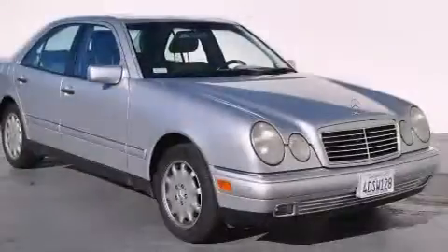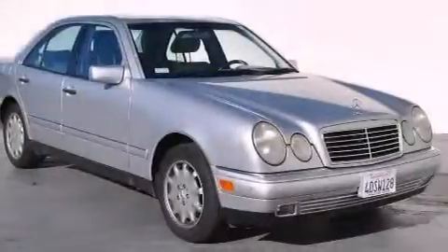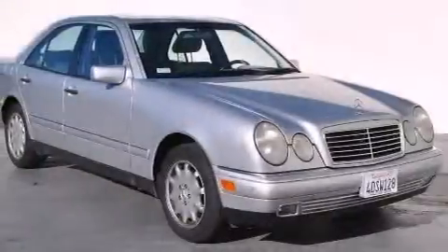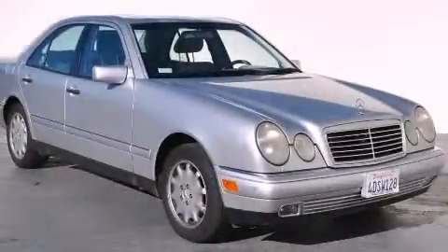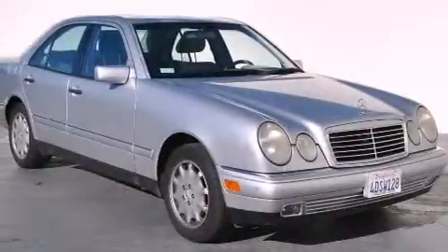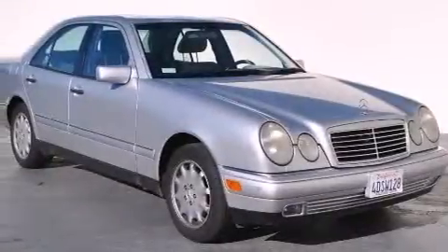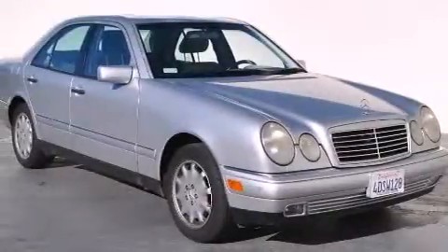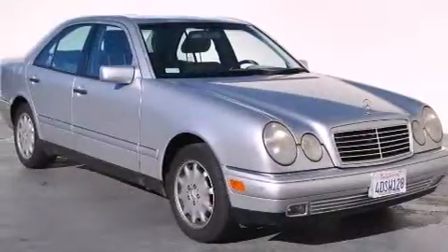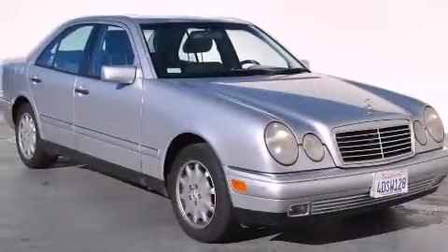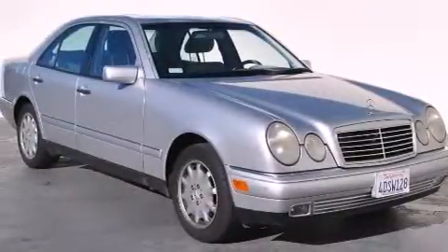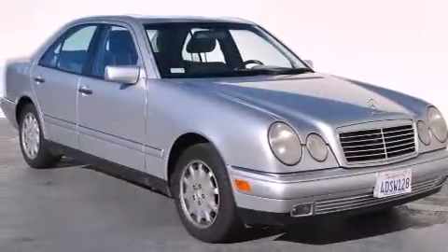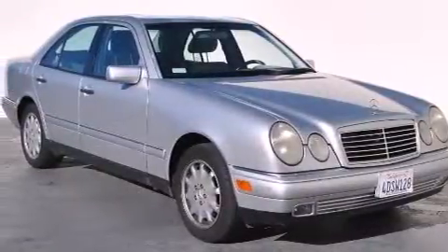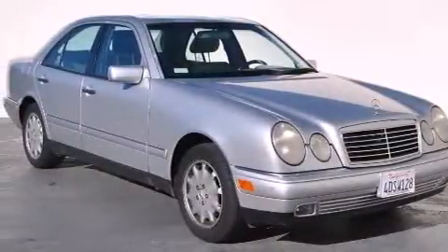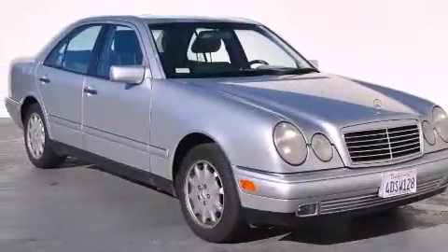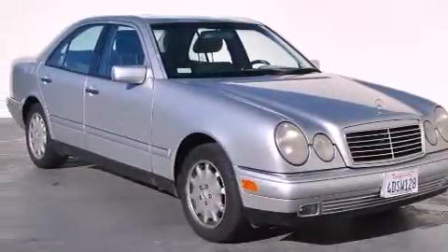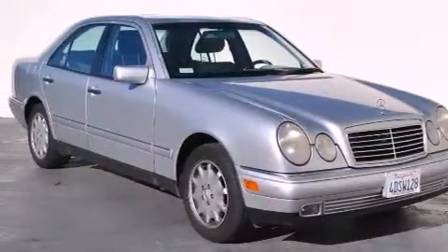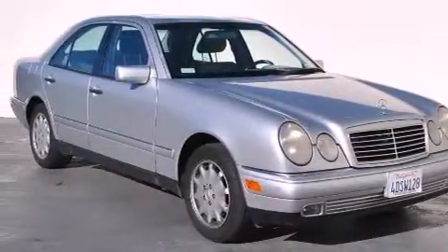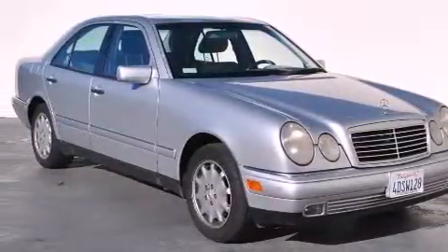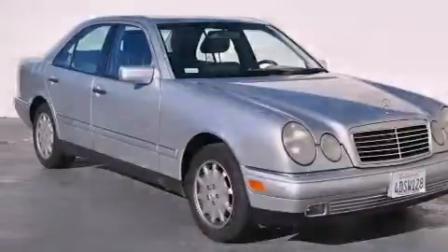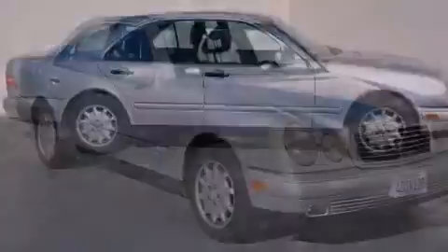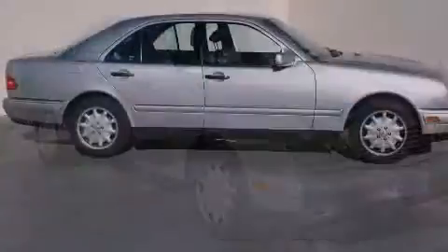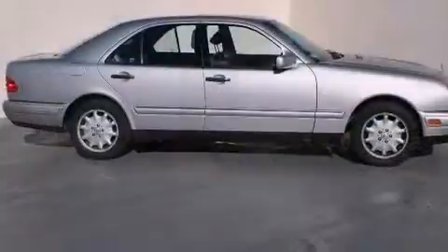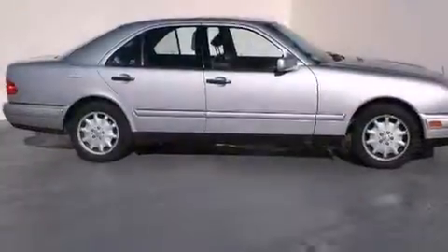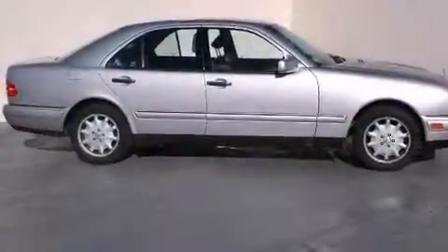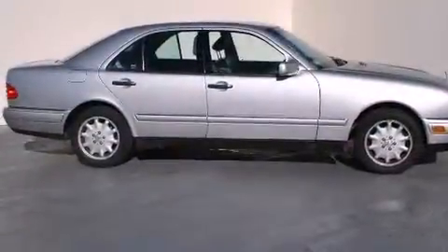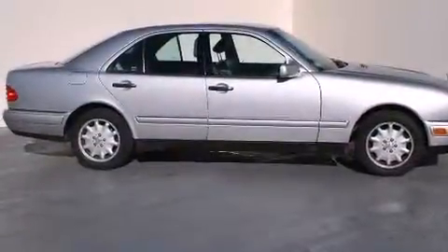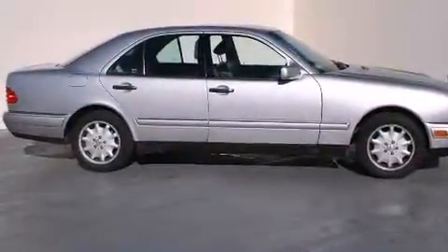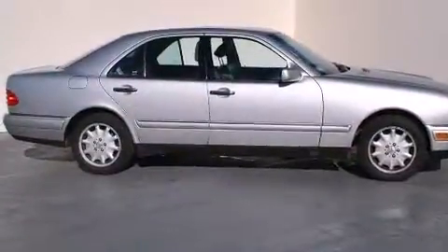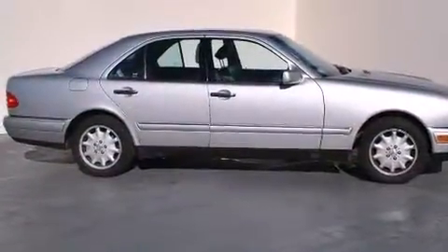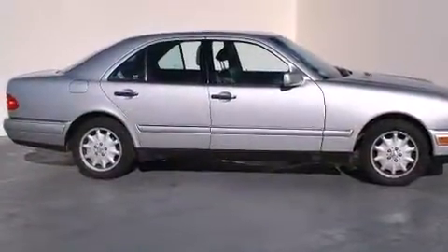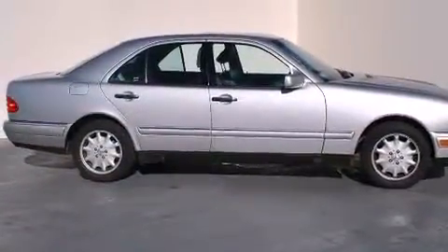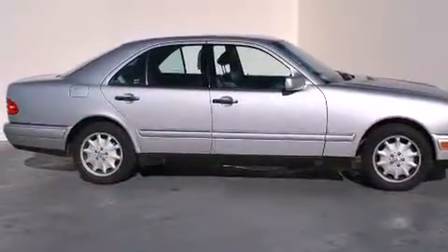With an EPA estimated rating of 30 miles per gallon on the highway, you won't be making frequent trips to the gas pumps.